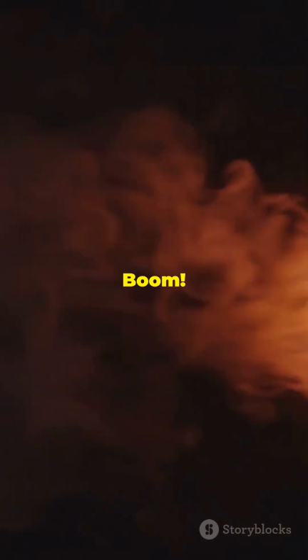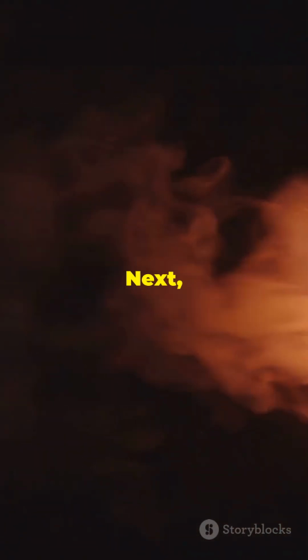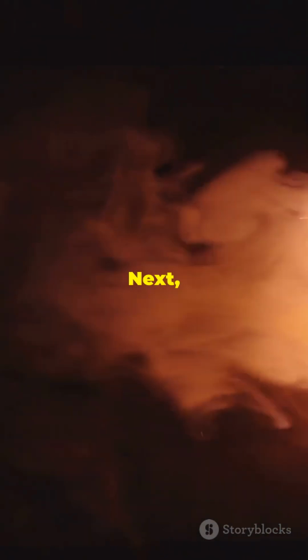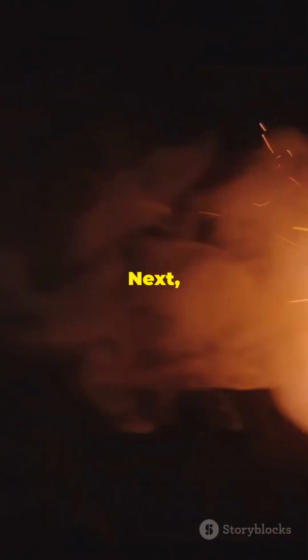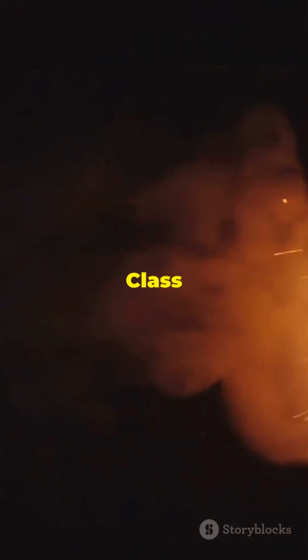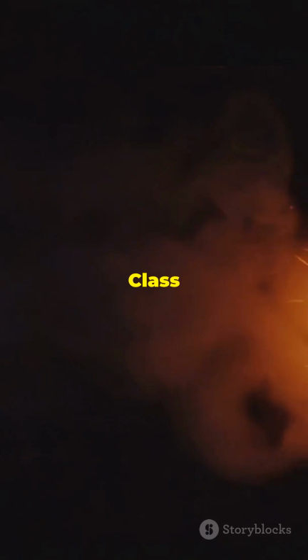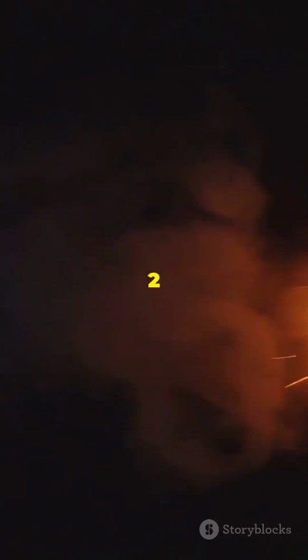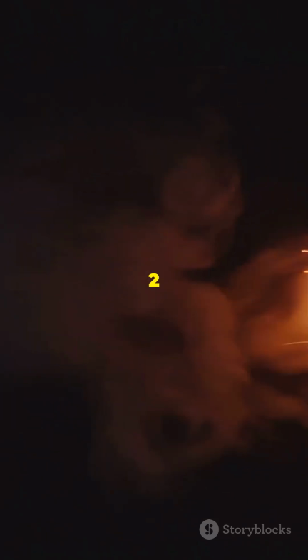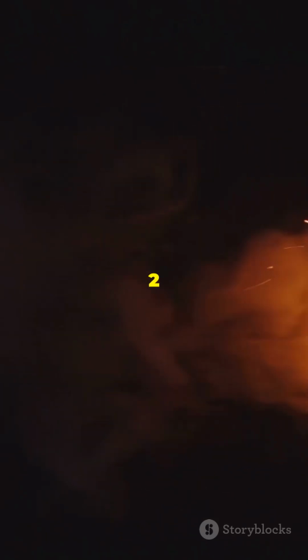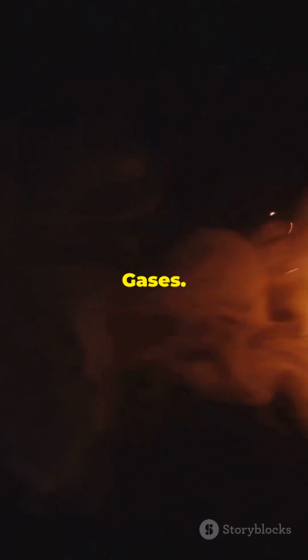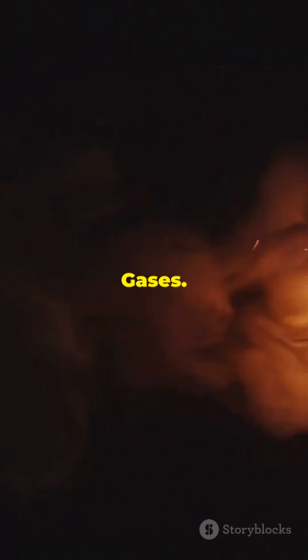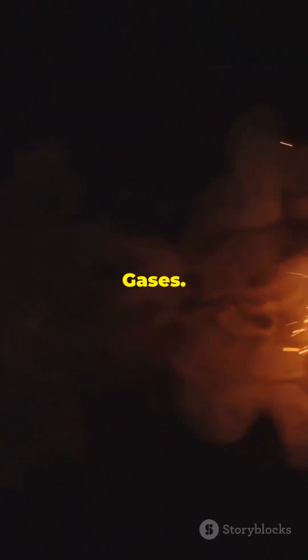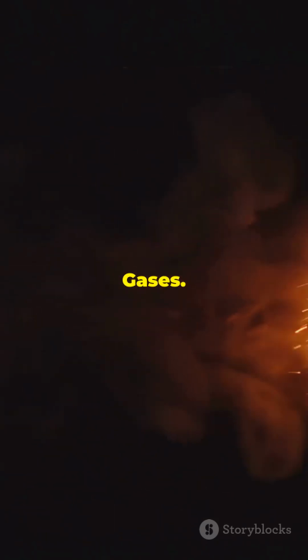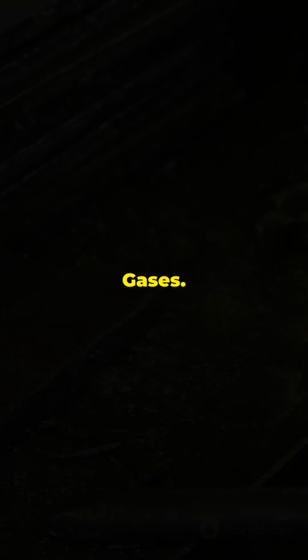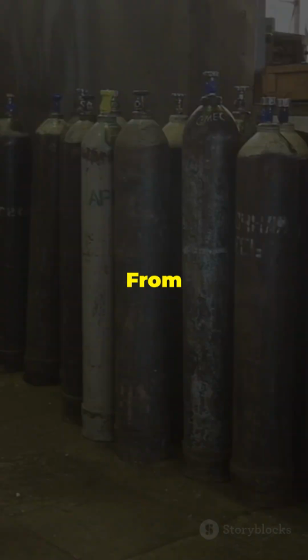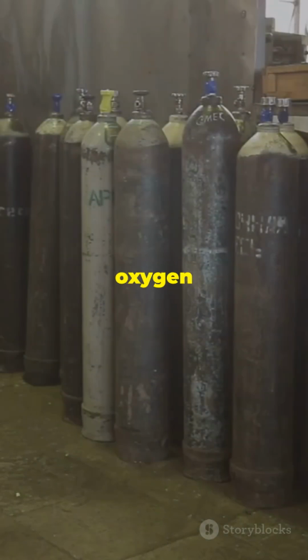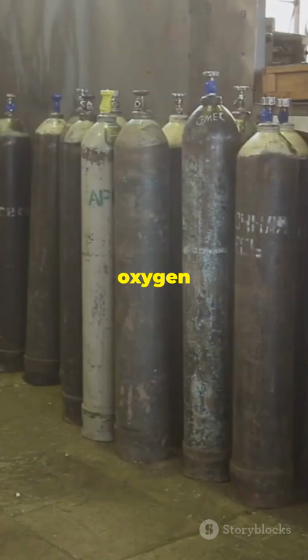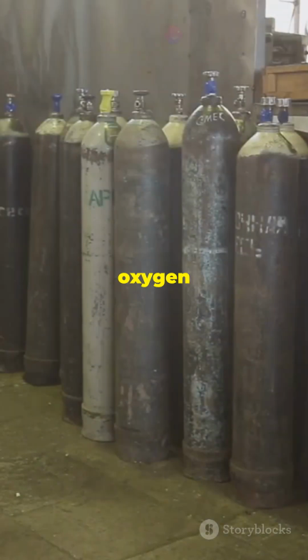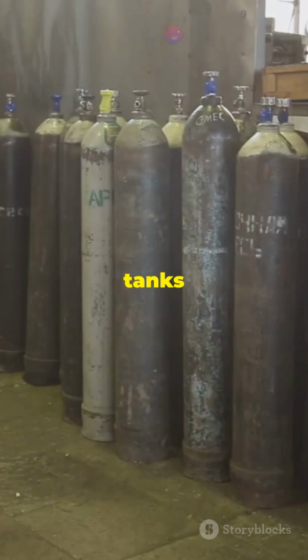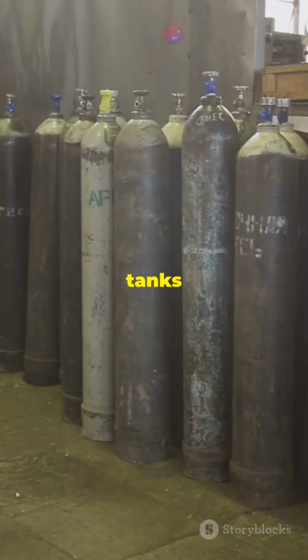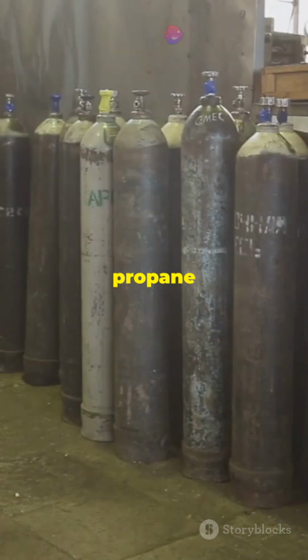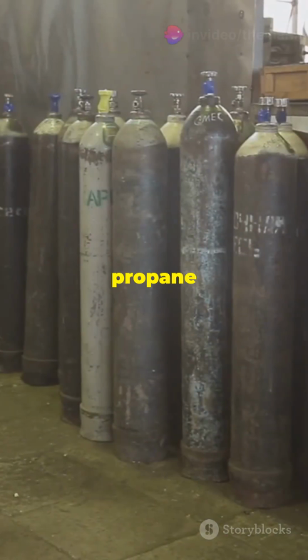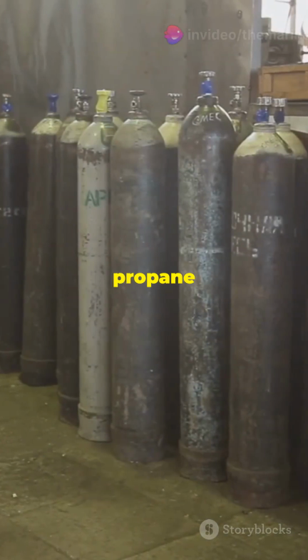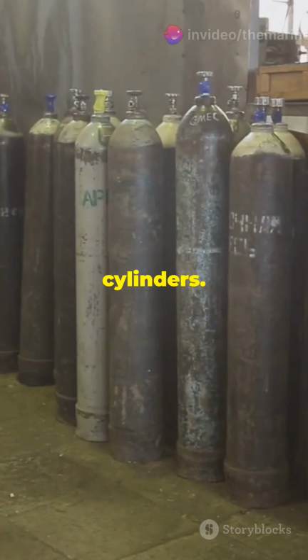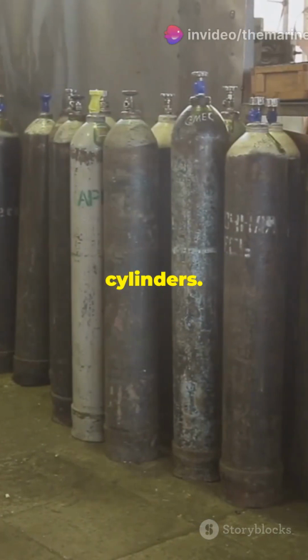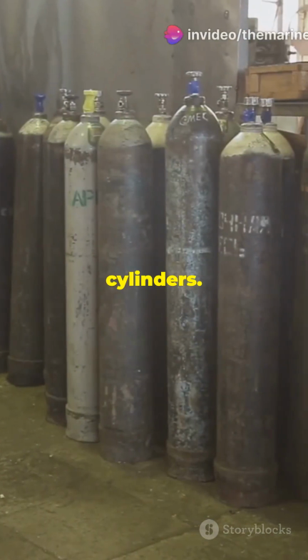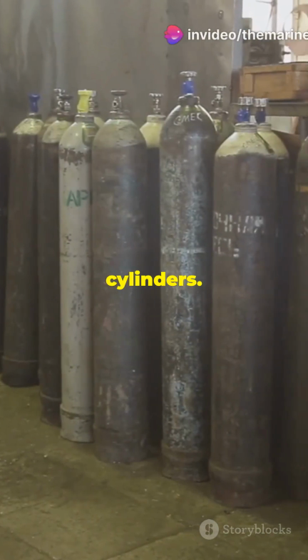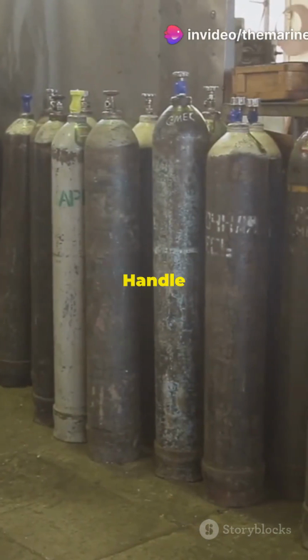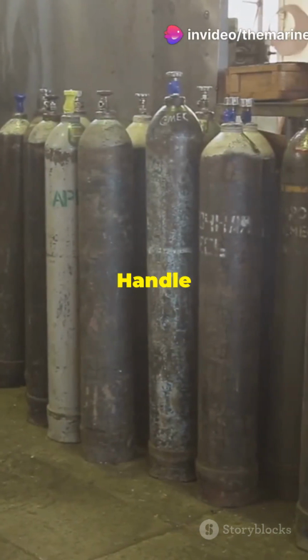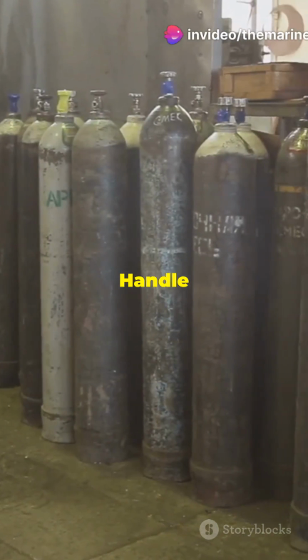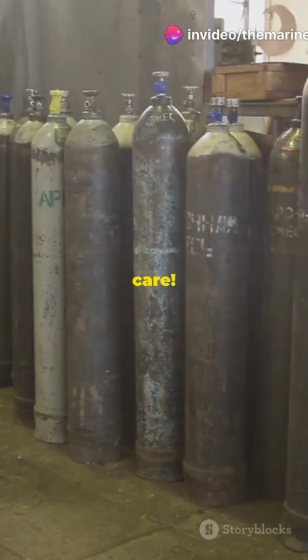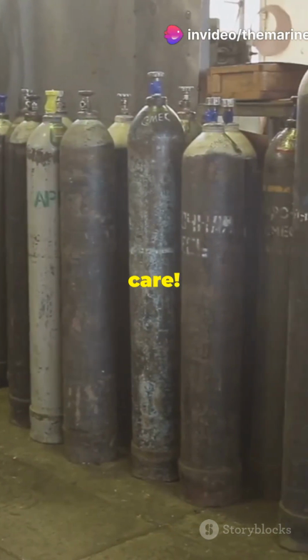Next, Class 2, gases. From oxygen tanks to propane cylinders, handle with care.